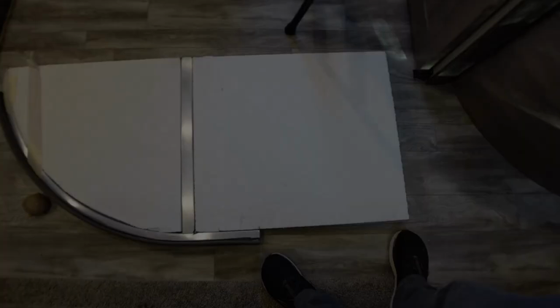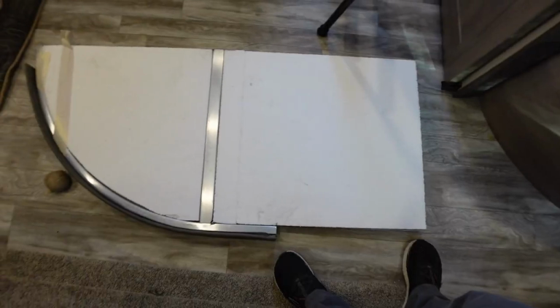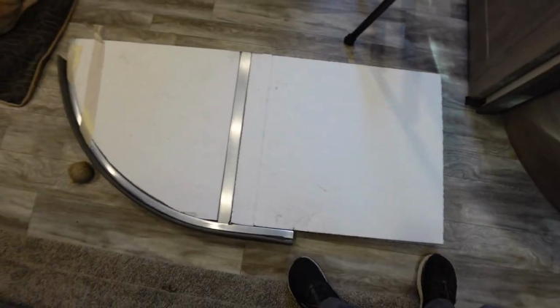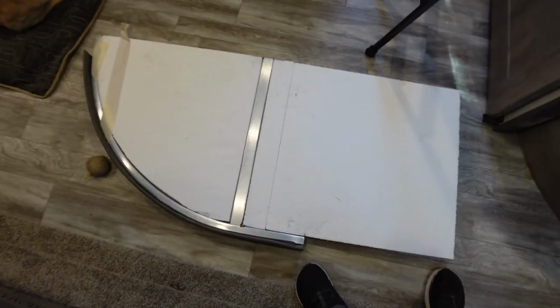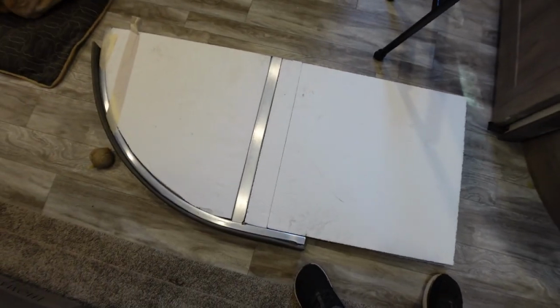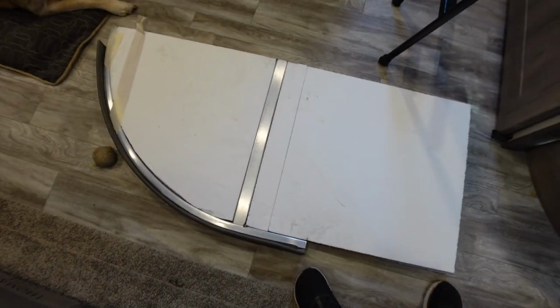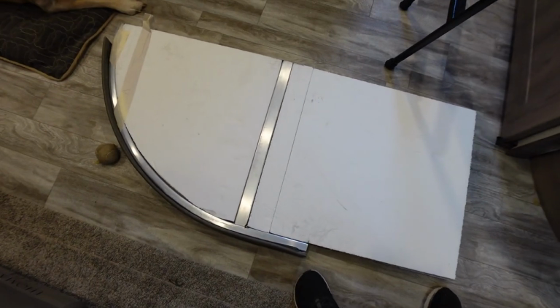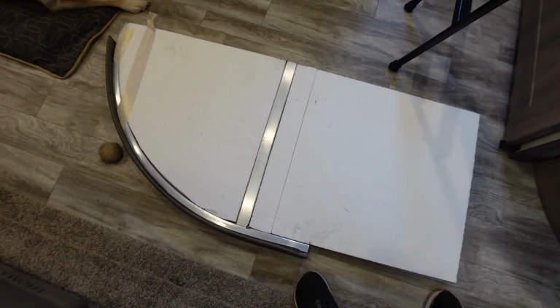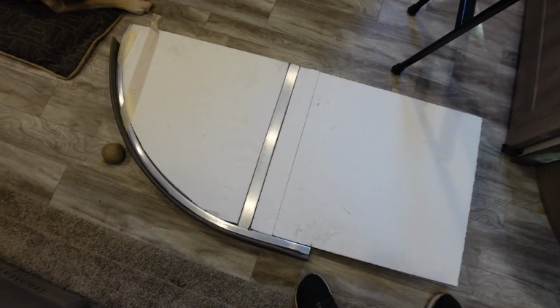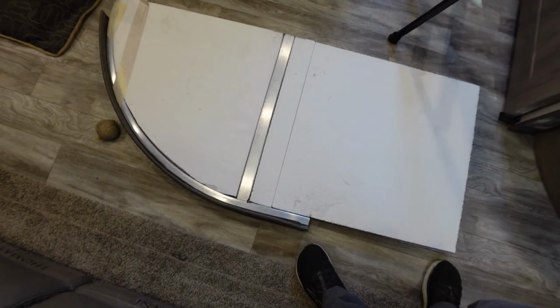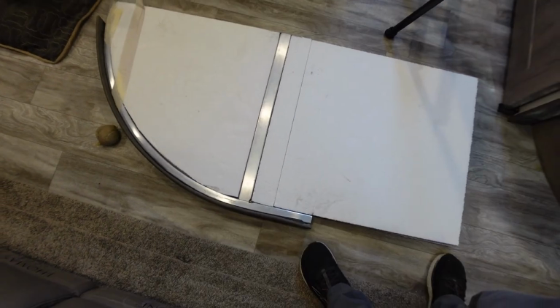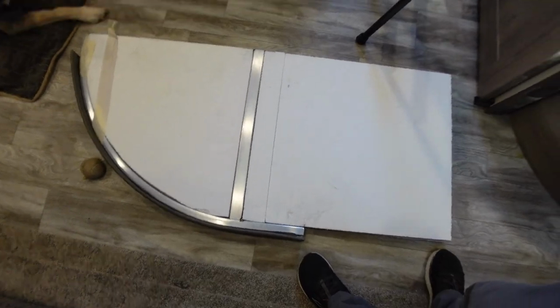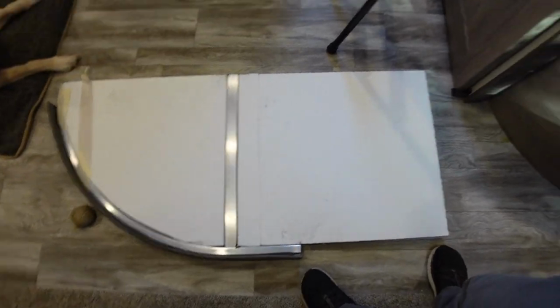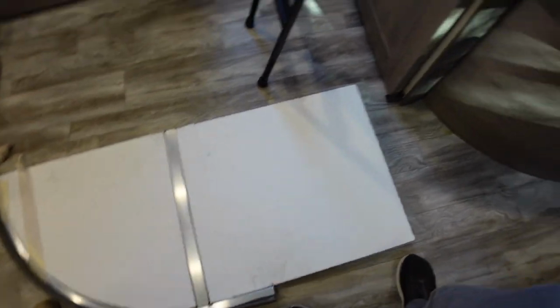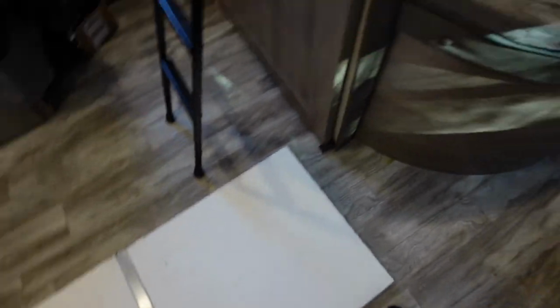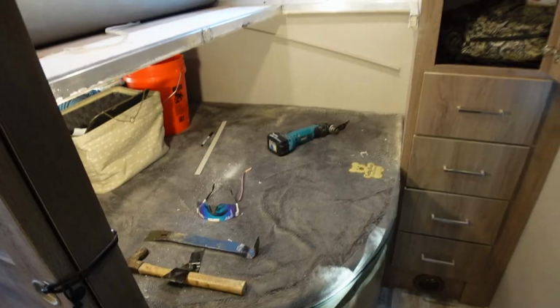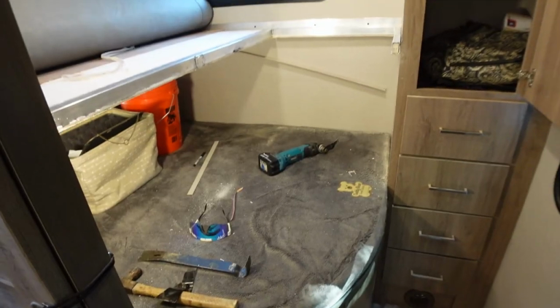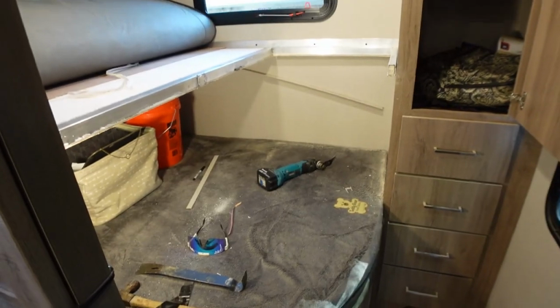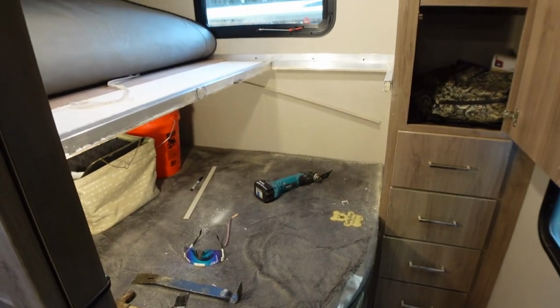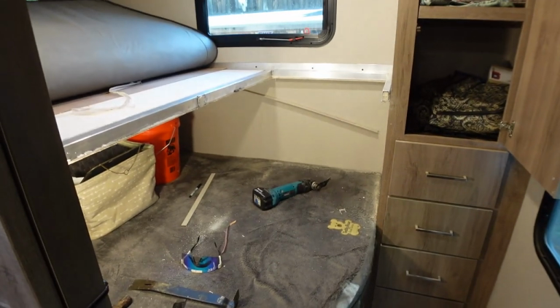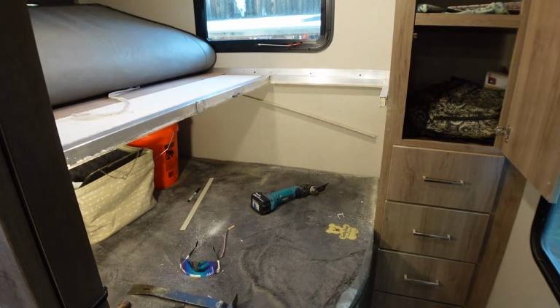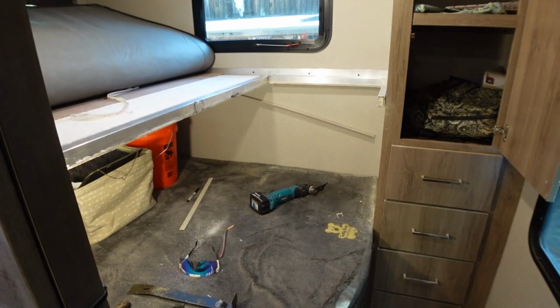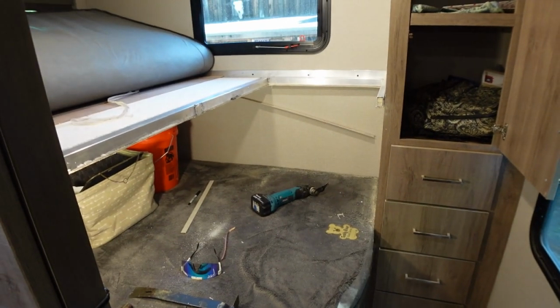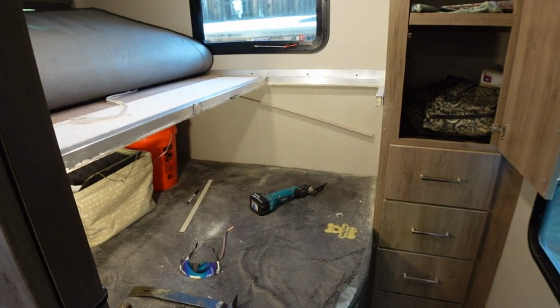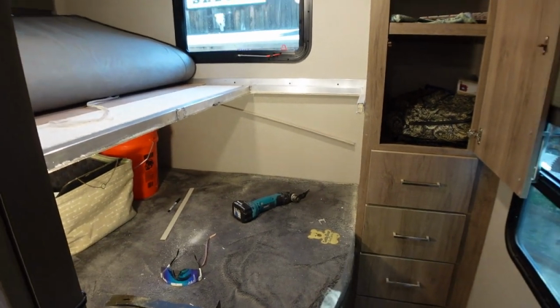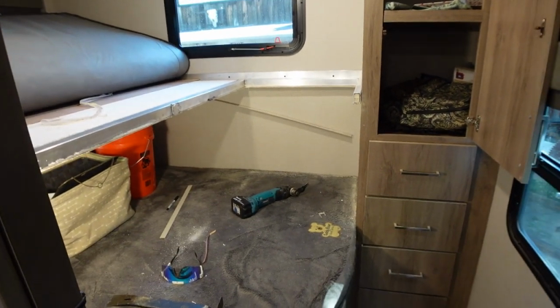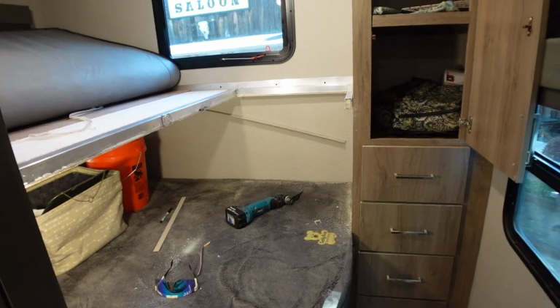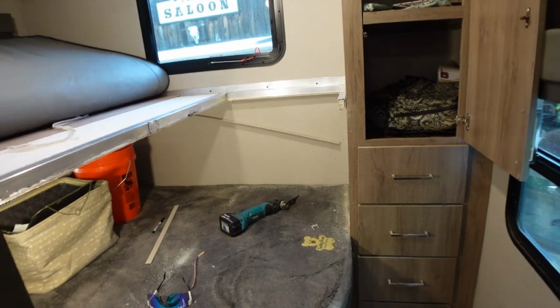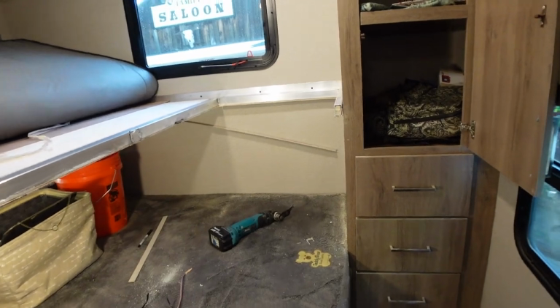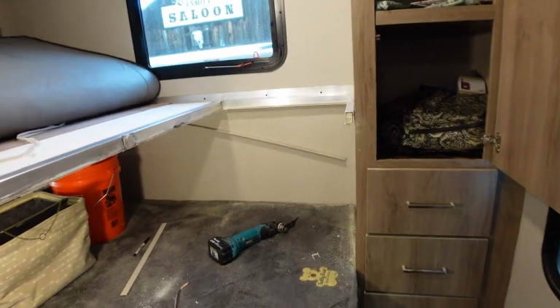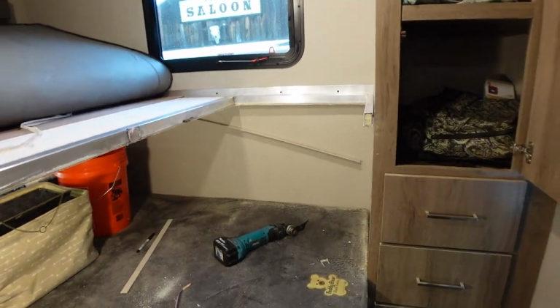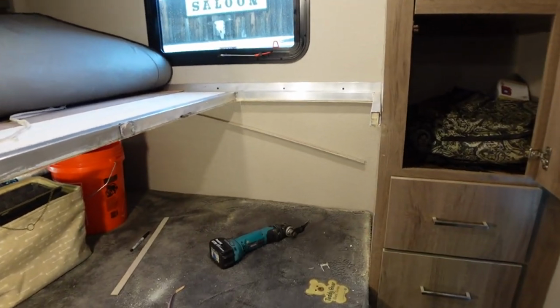All right, so I got the piece out. It's kind of very scary because I just made a giant hole in our brand new travel trailer.